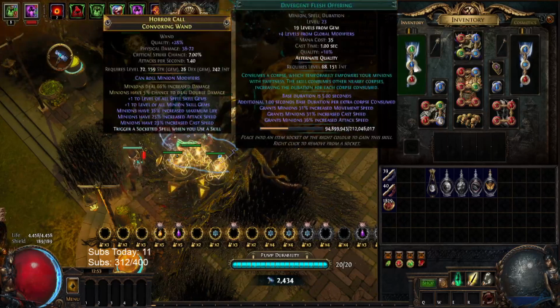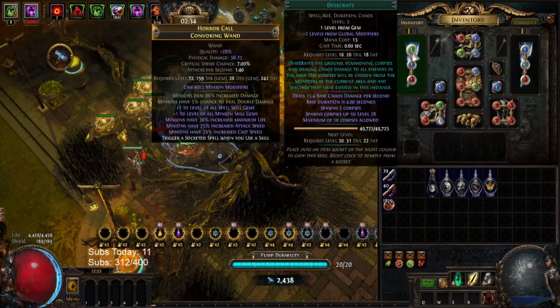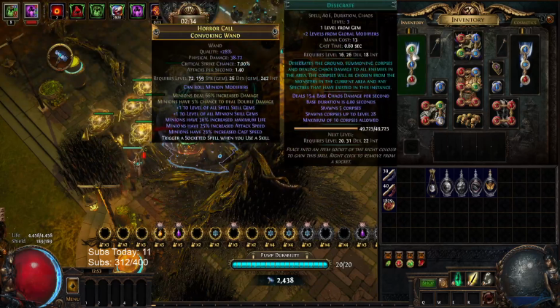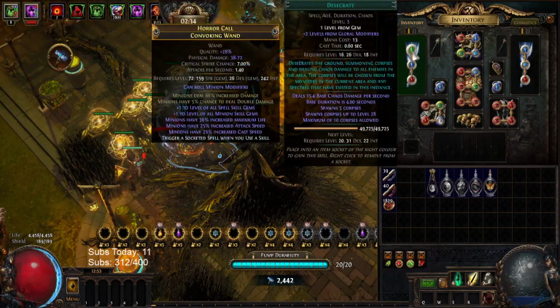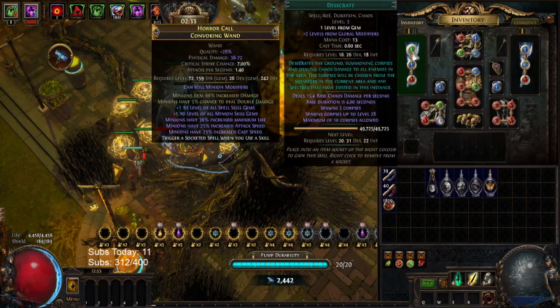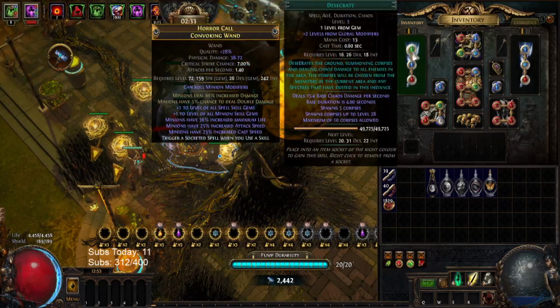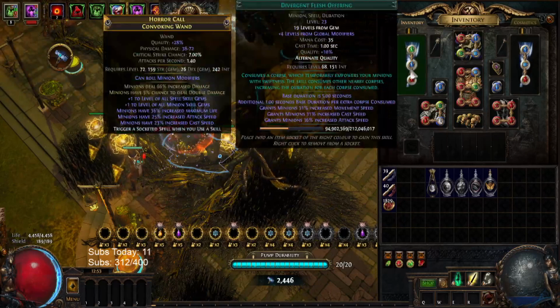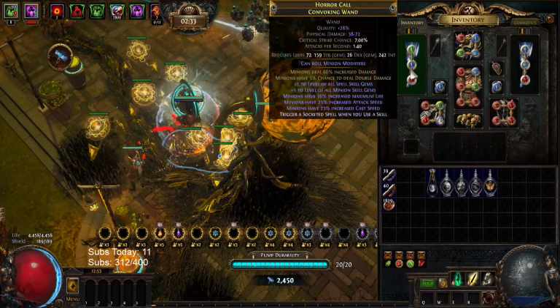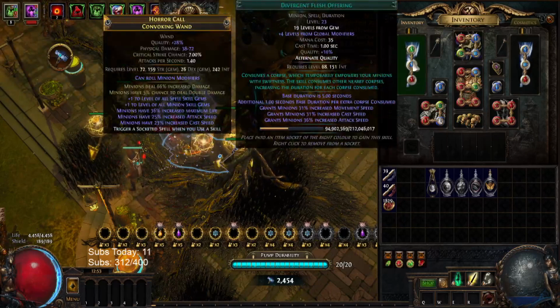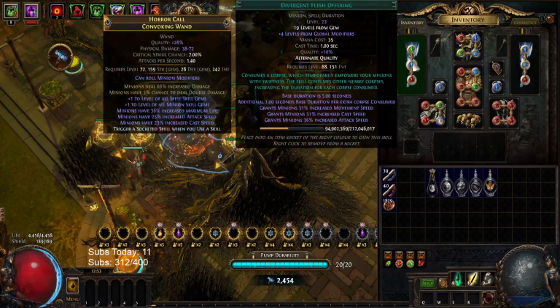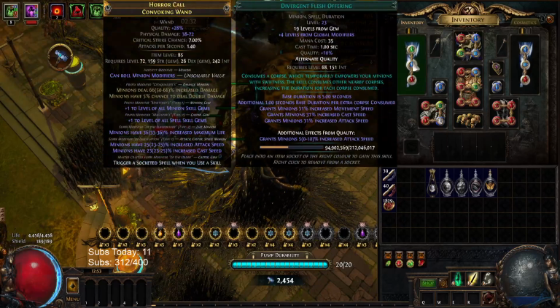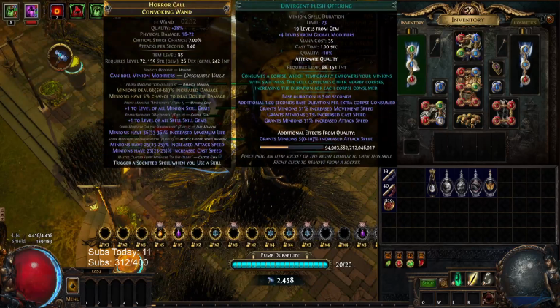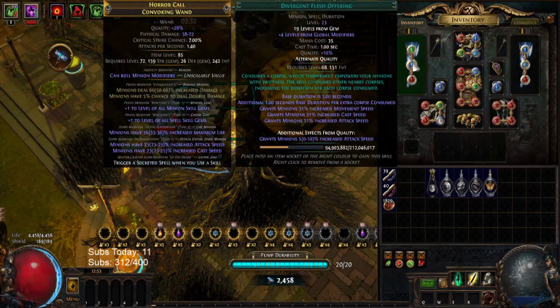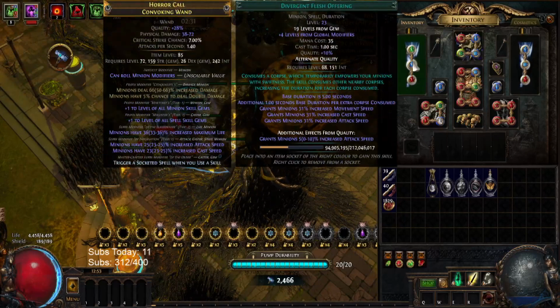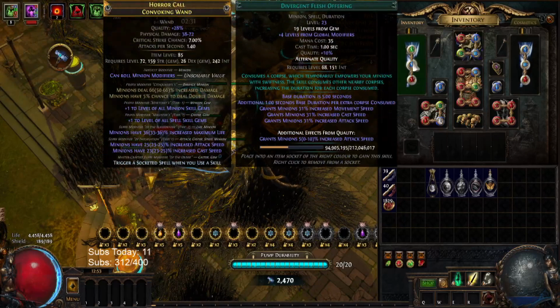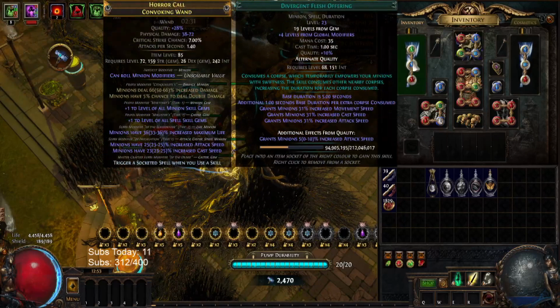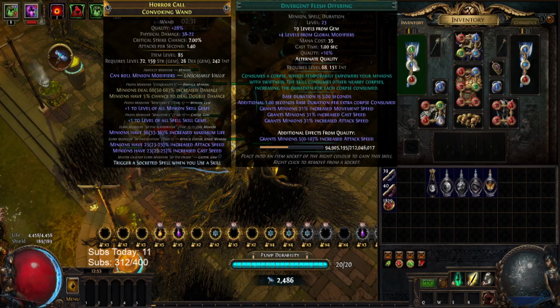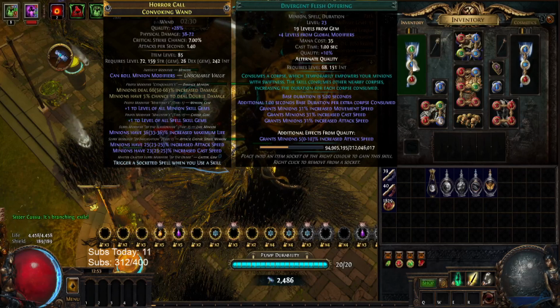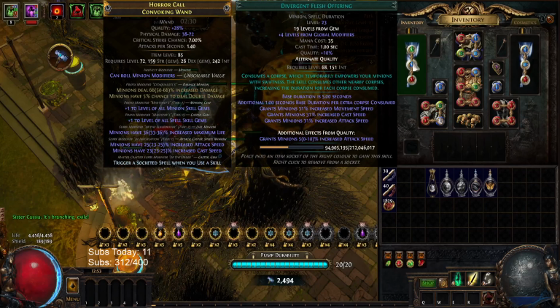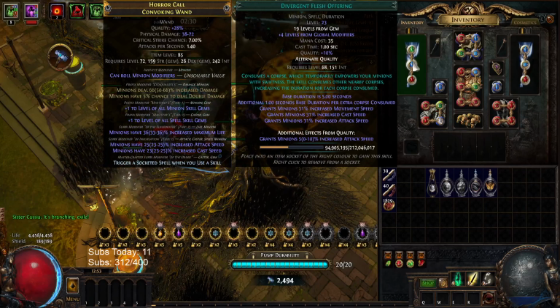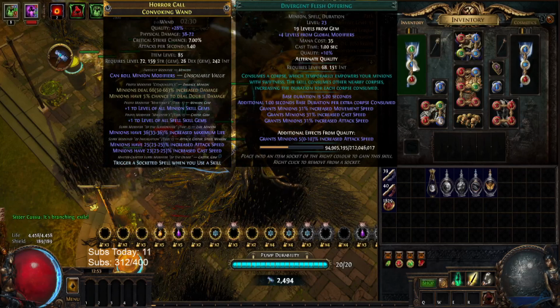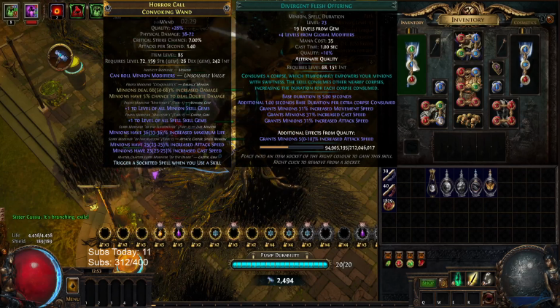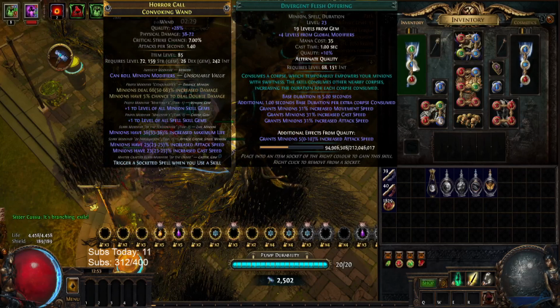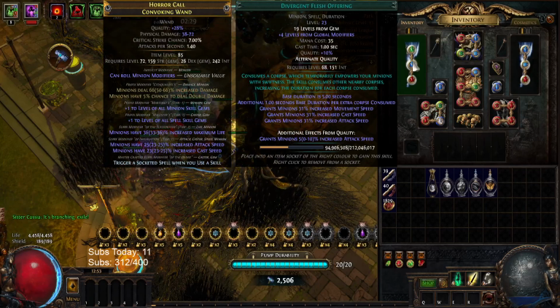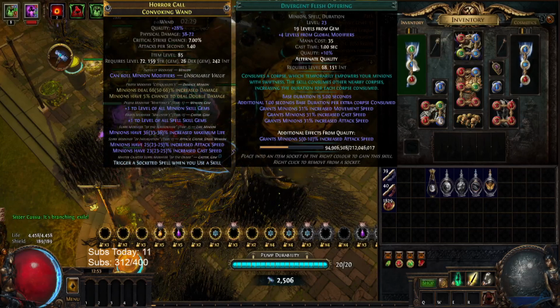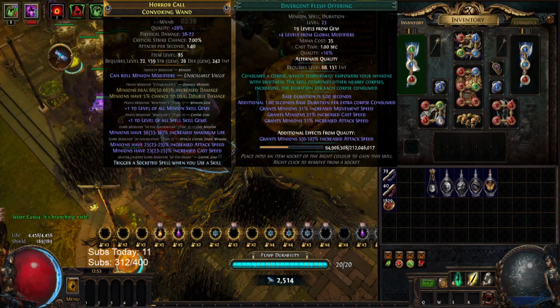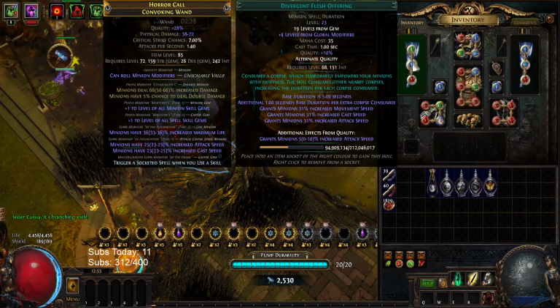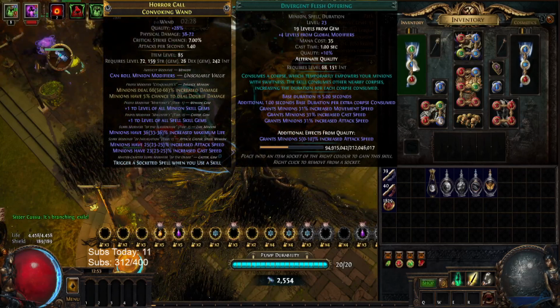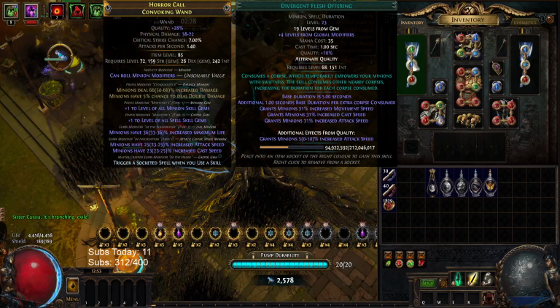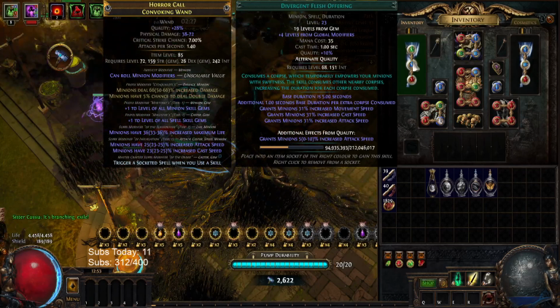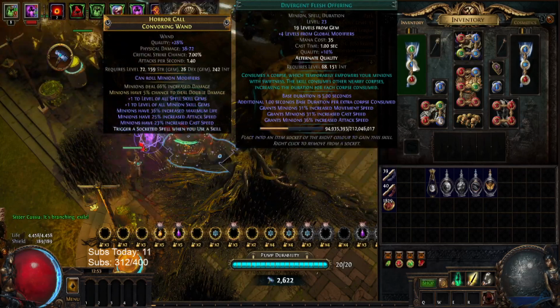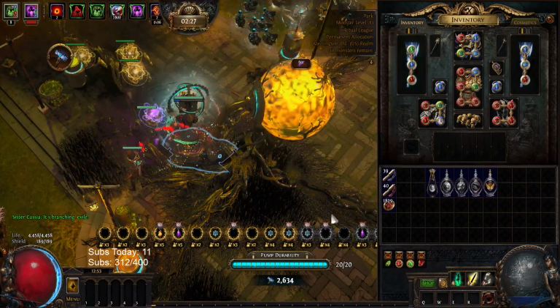So we have the extra 5% impale, and we run Anomalous Impale for 10%. So we're getting 100% impale with only one rotting claws, just like the zombie build. Our builds are just getting better and better. I also found Divergent Flesh Offering, though obviously this doesn't help for AFK blight.